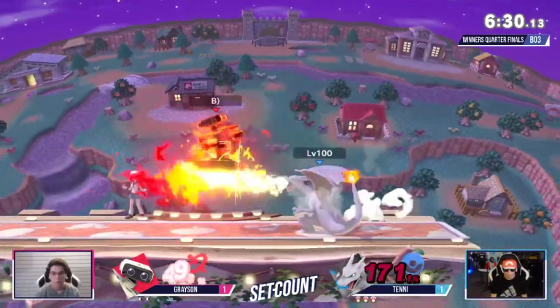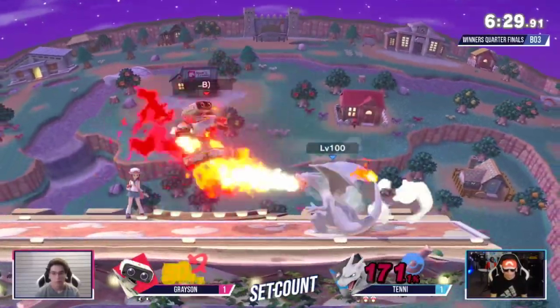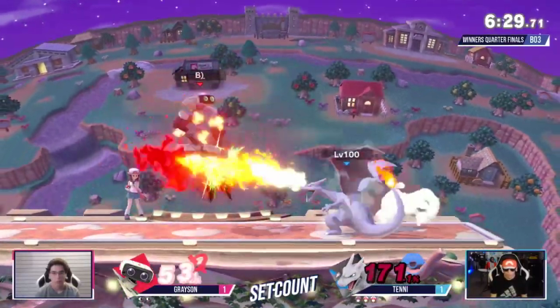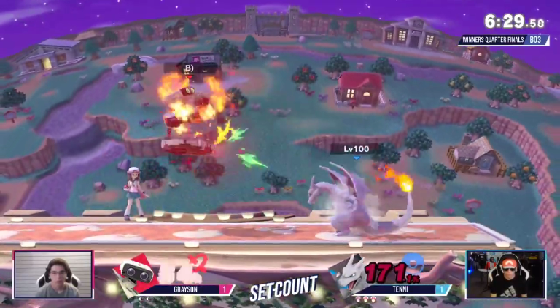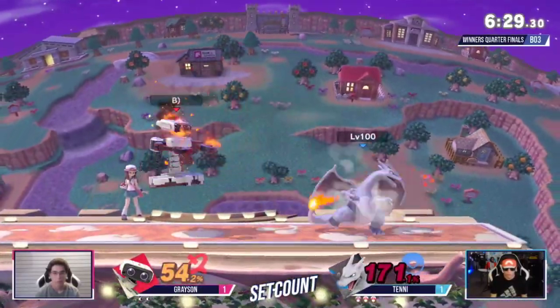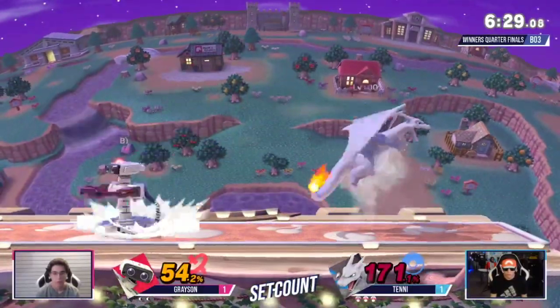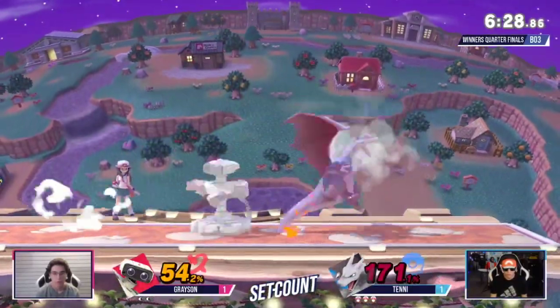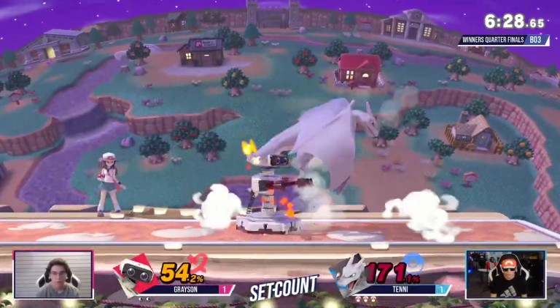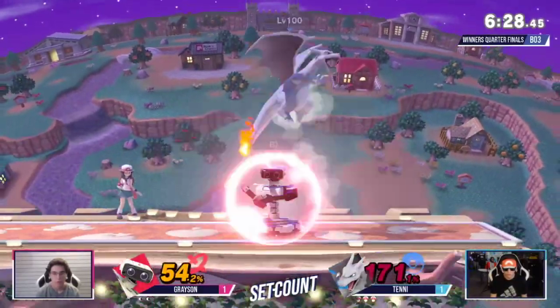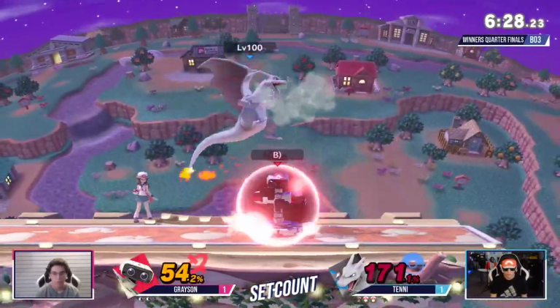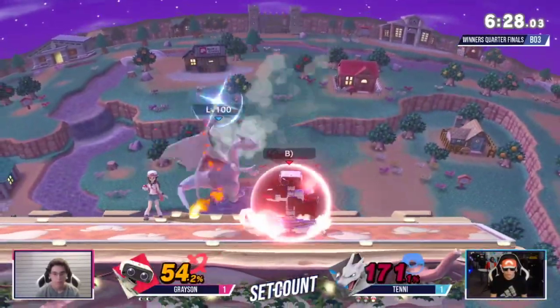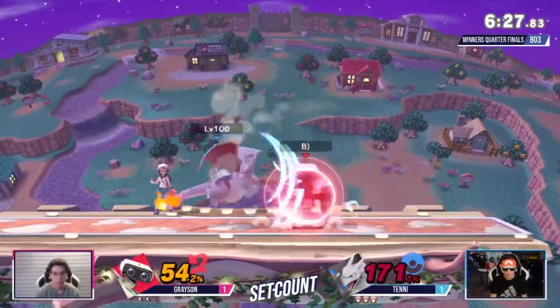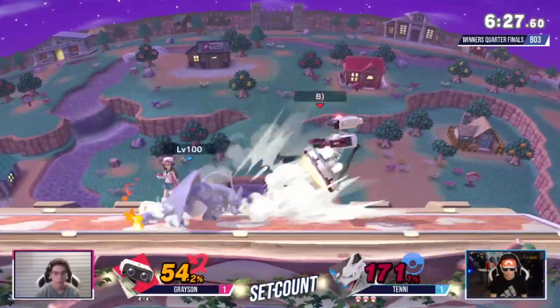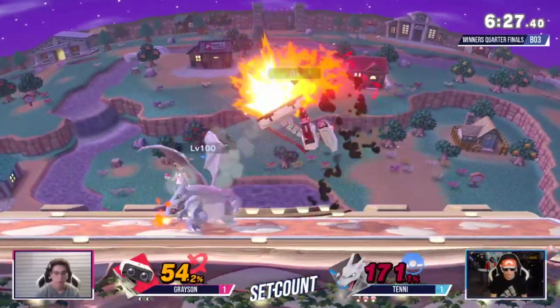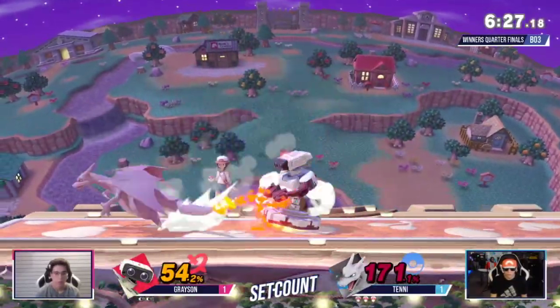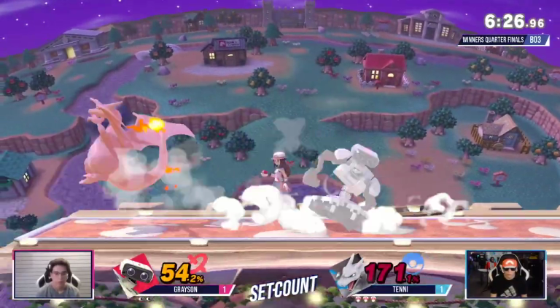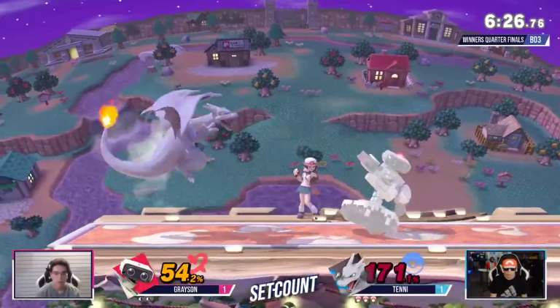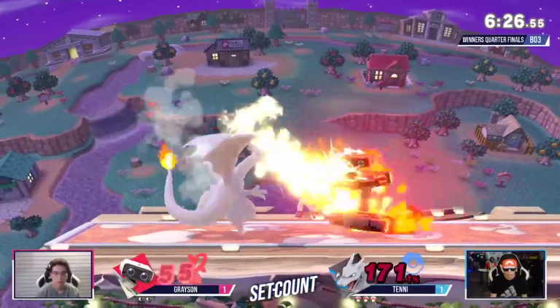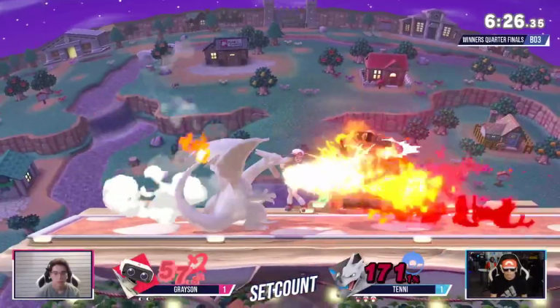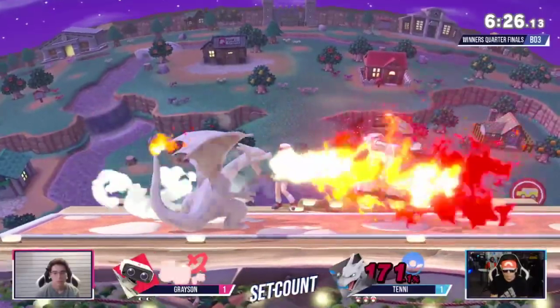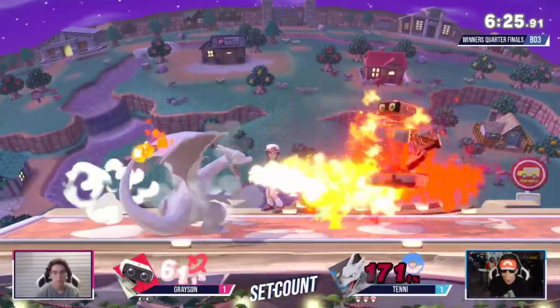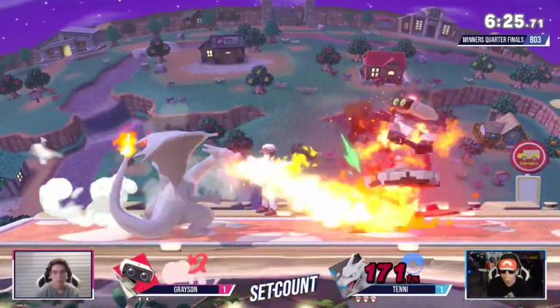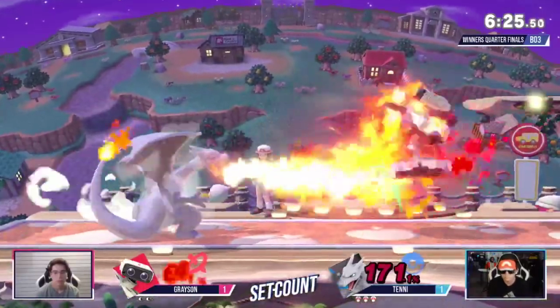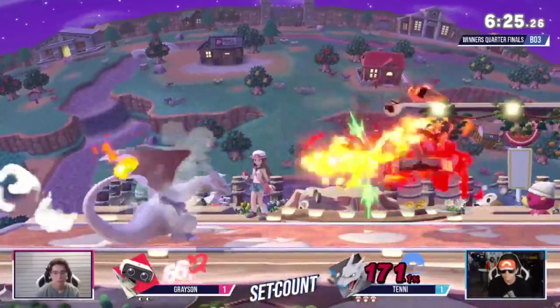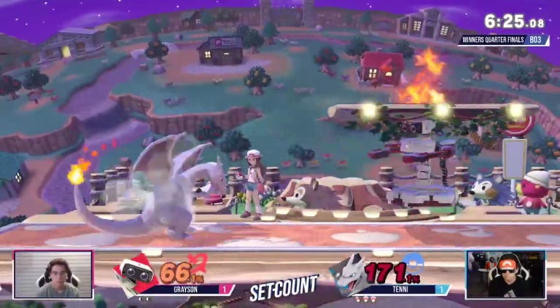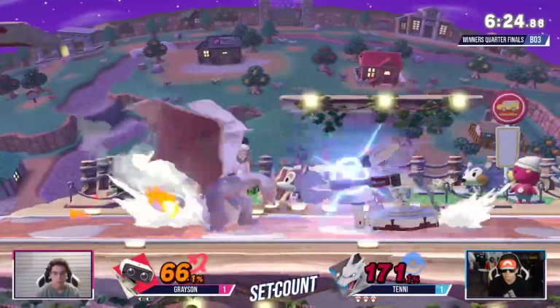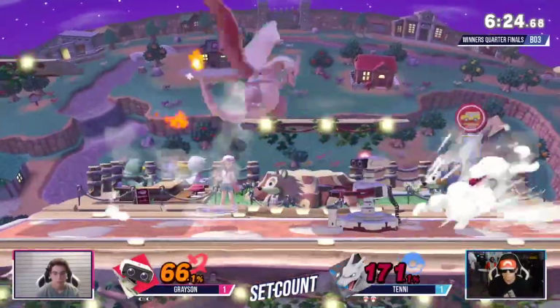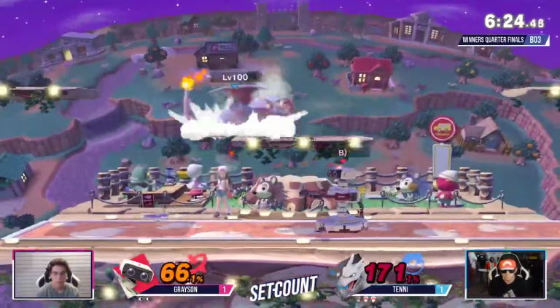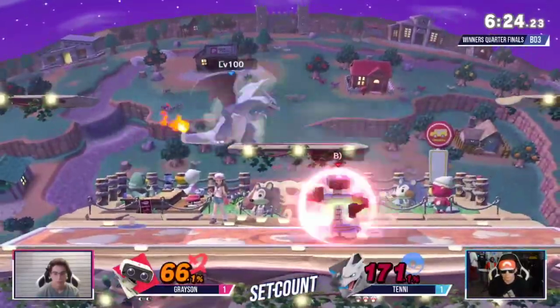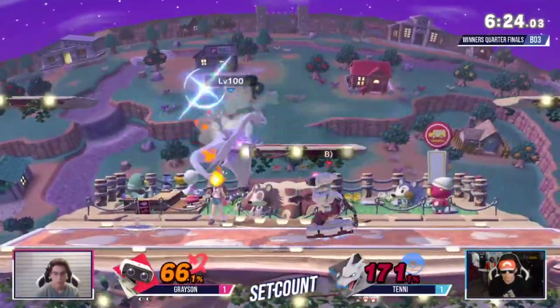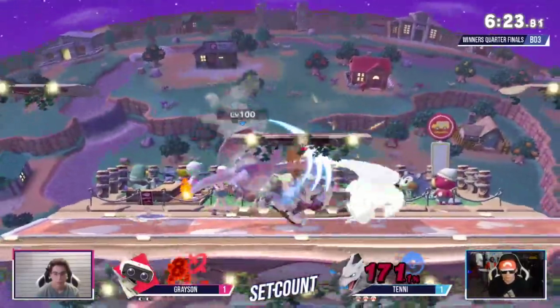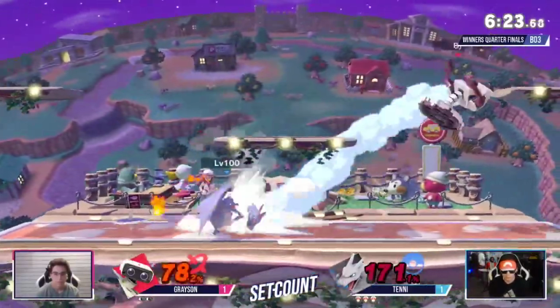Nice come down. Landing fire, but I don't like it. Grayson's got to find a way to get a stock — it's looking like Tenny's going in the right direction right now. Look at all this extra damage he's got.